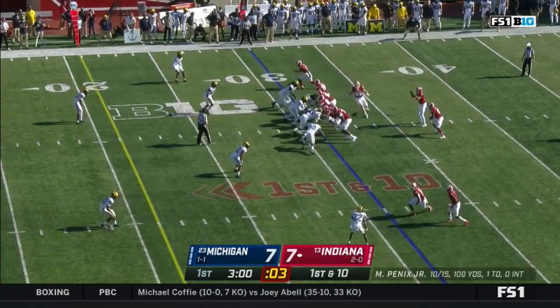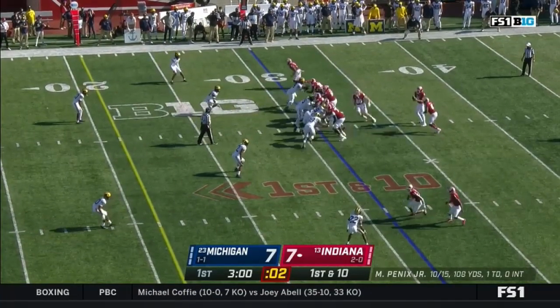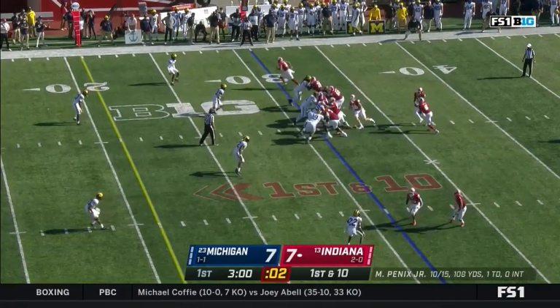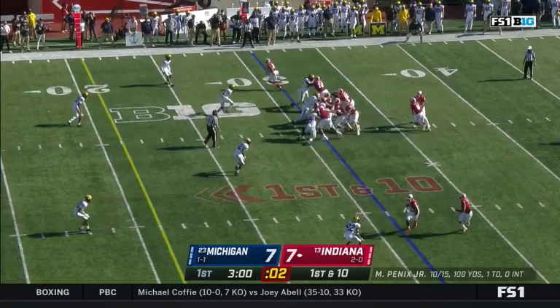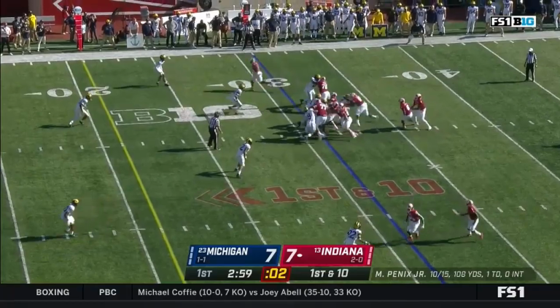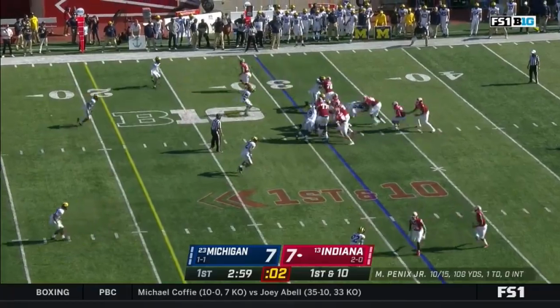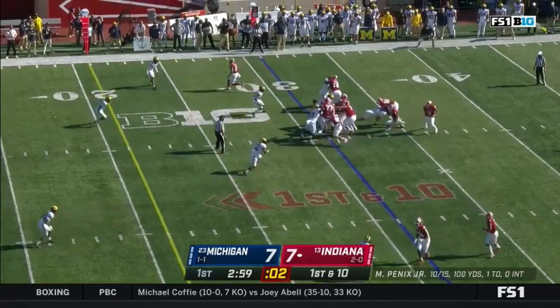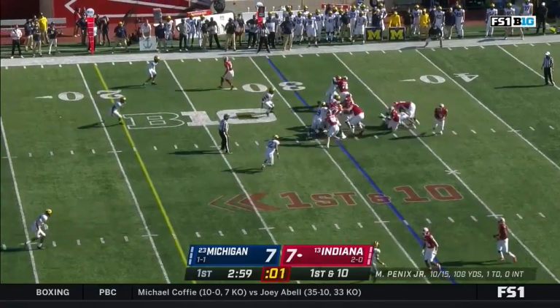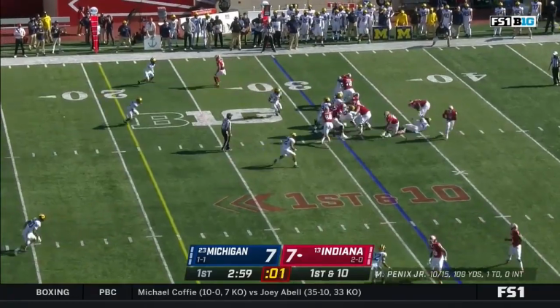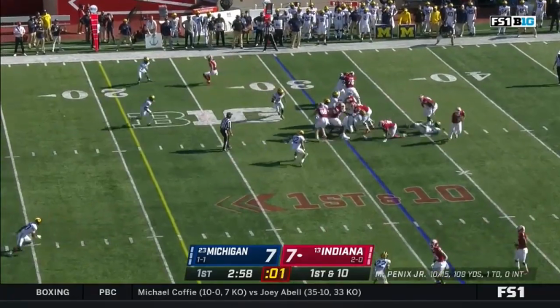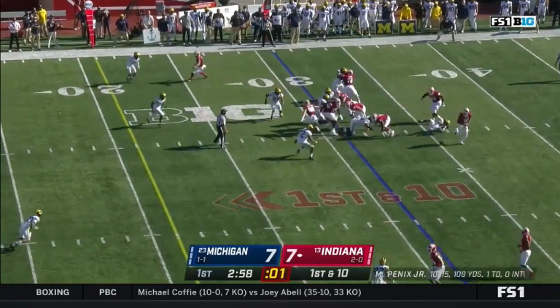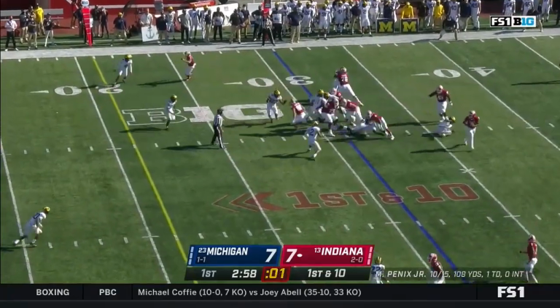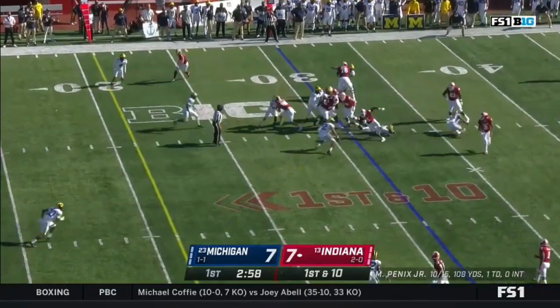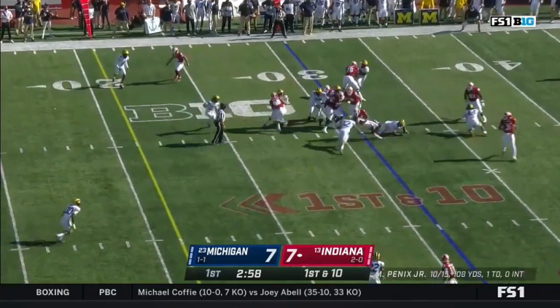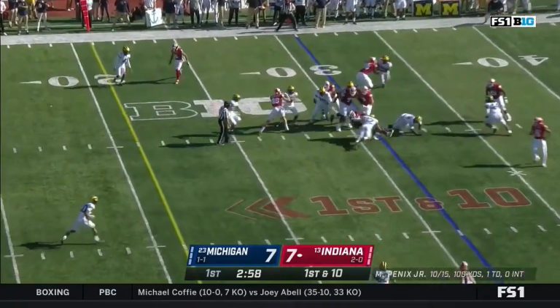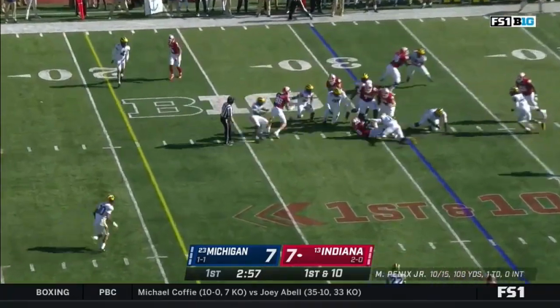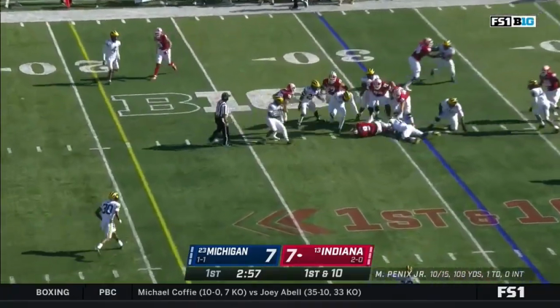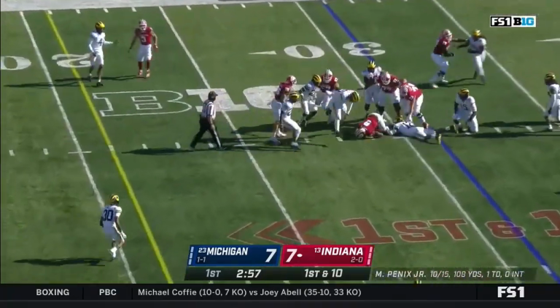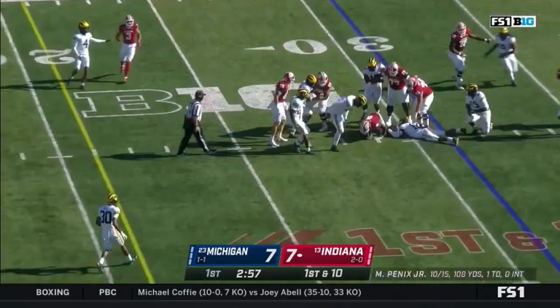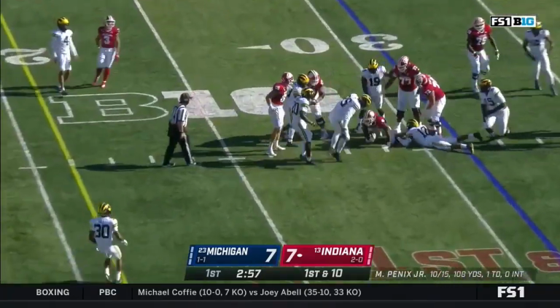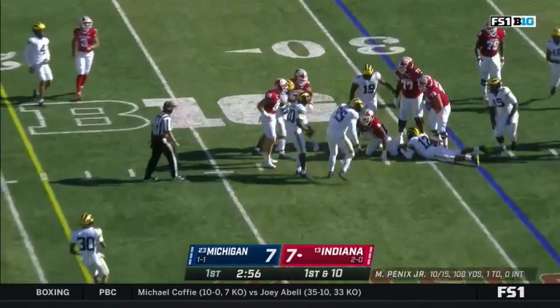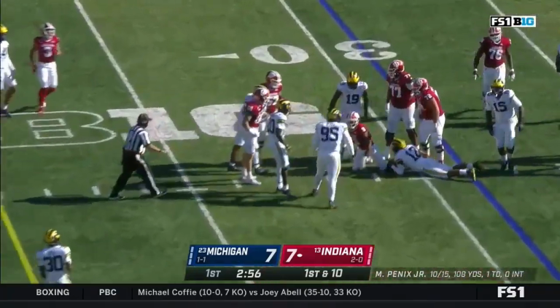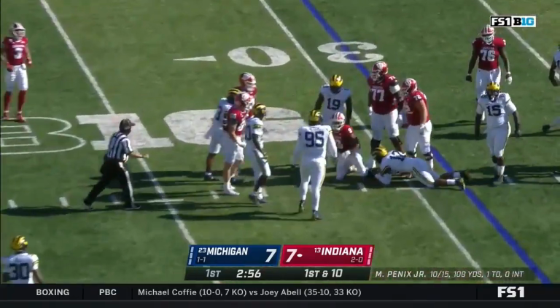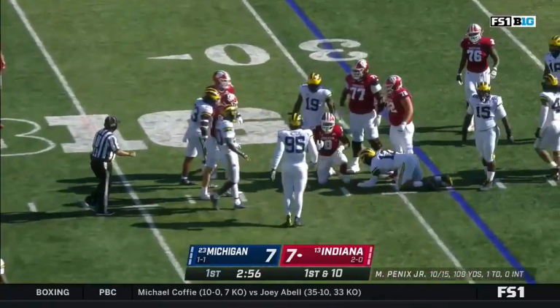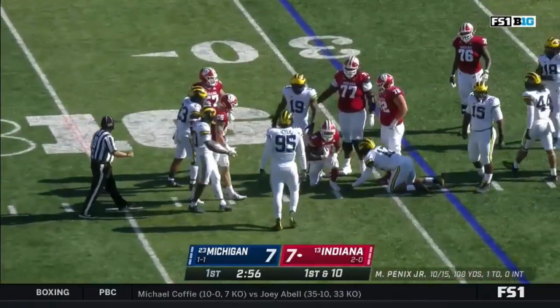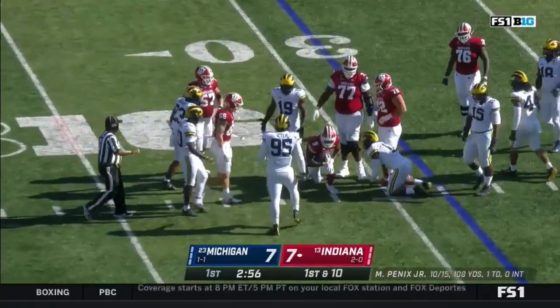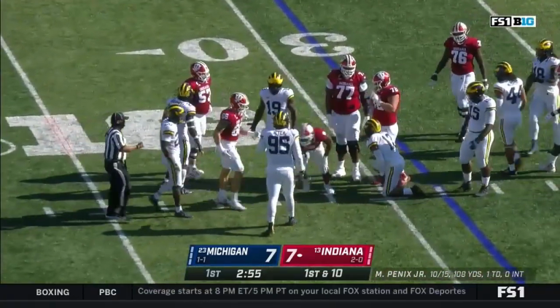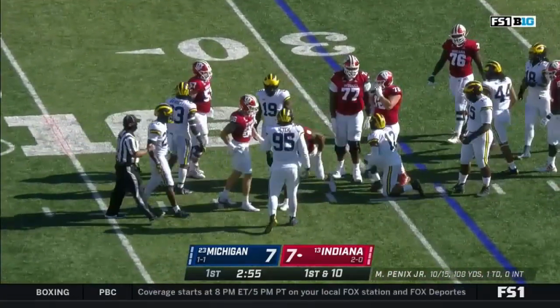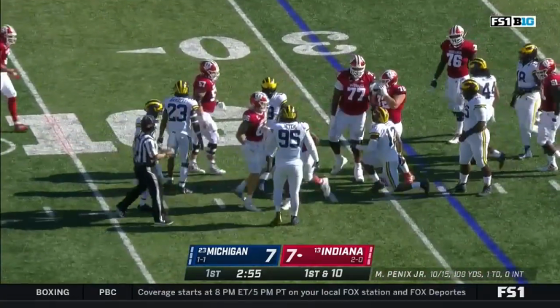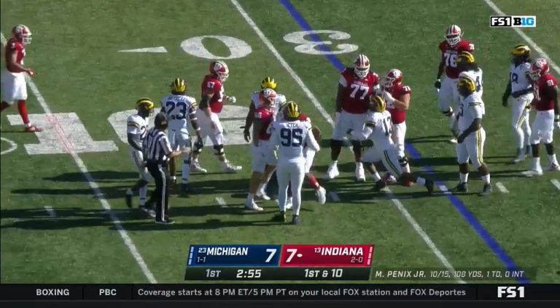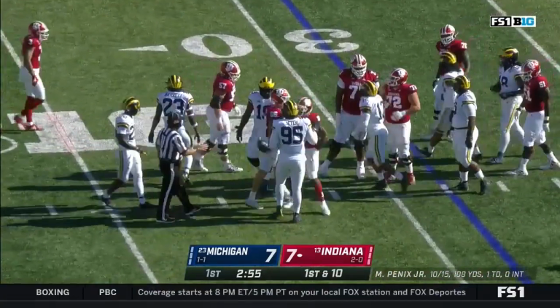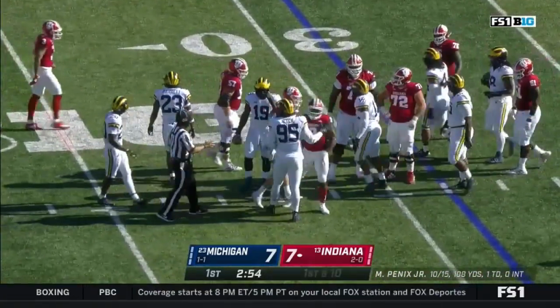First down from the 31. Back to the ground — it's Scott. Got hit in the backfield by McGraw and he never could get started.